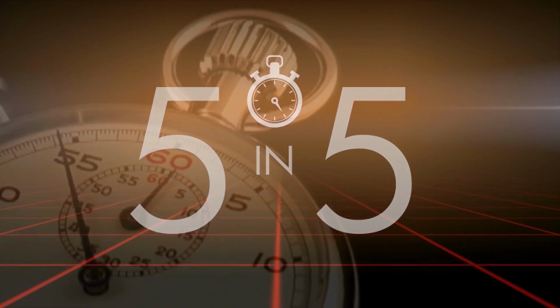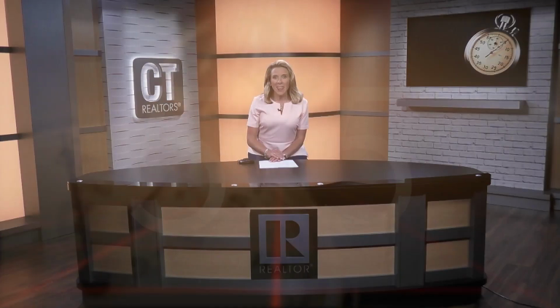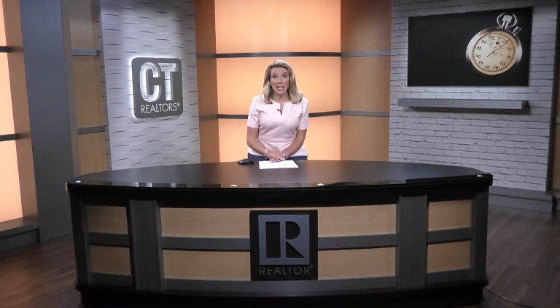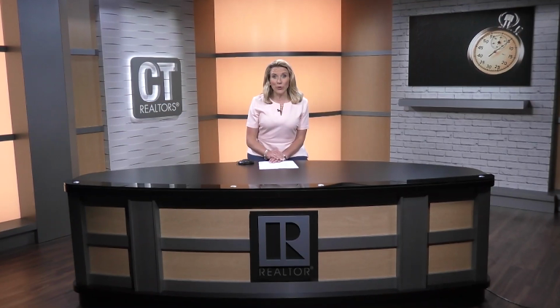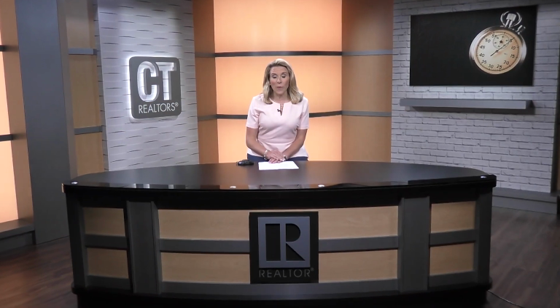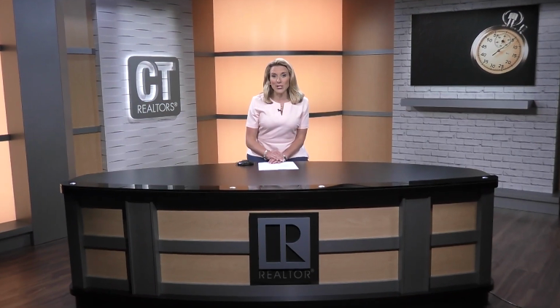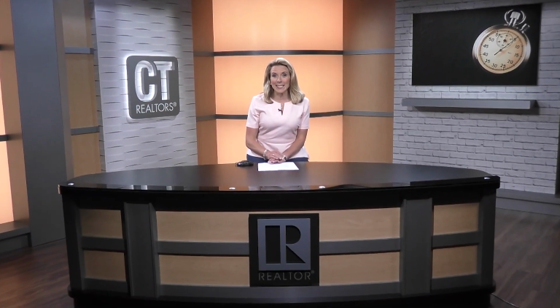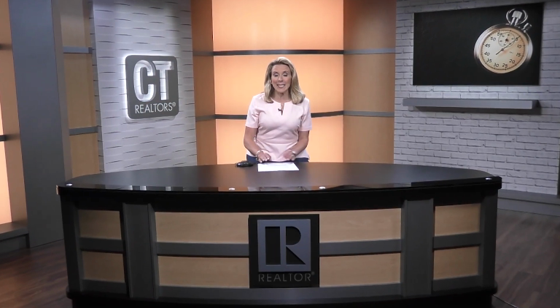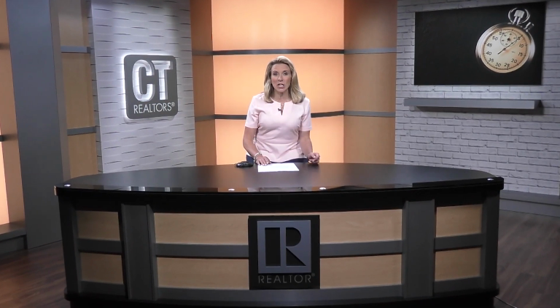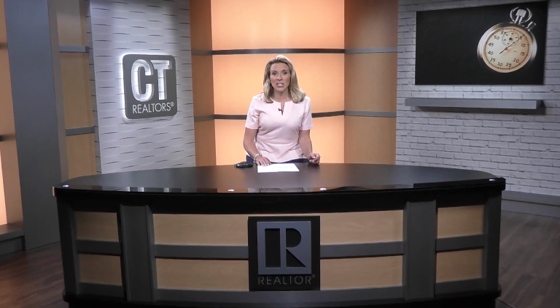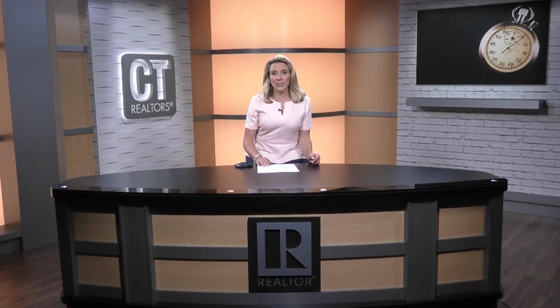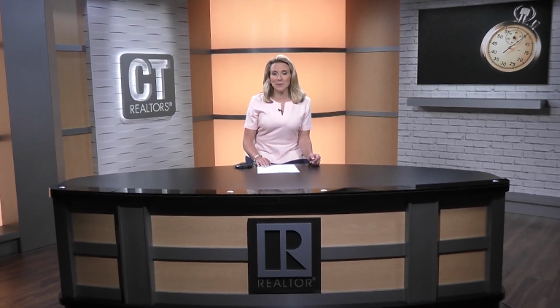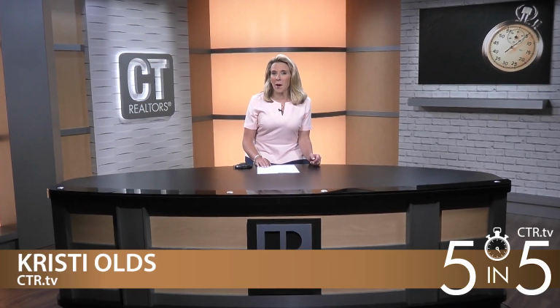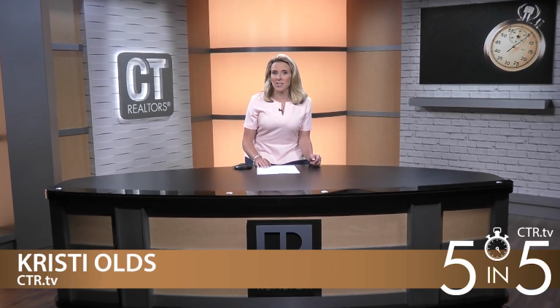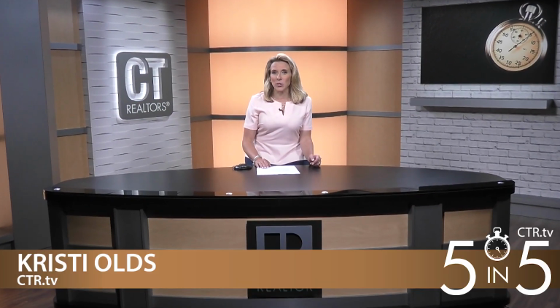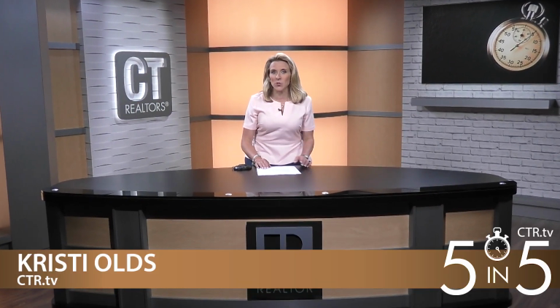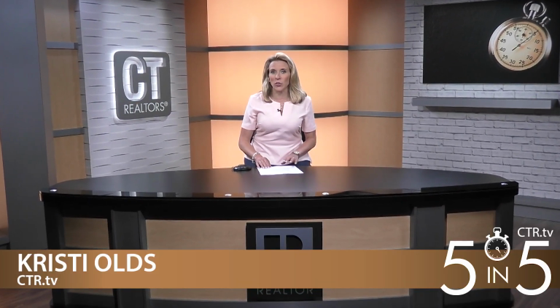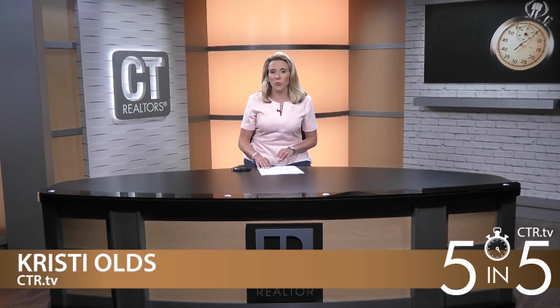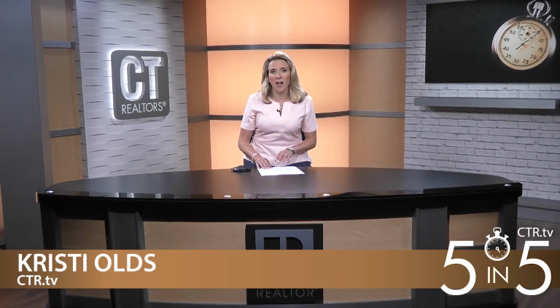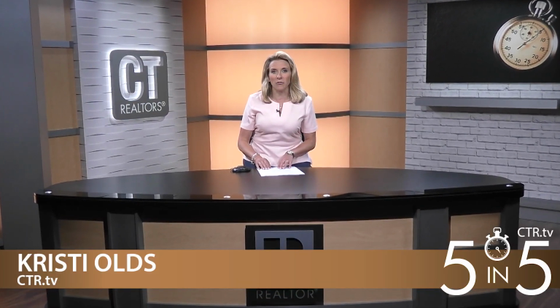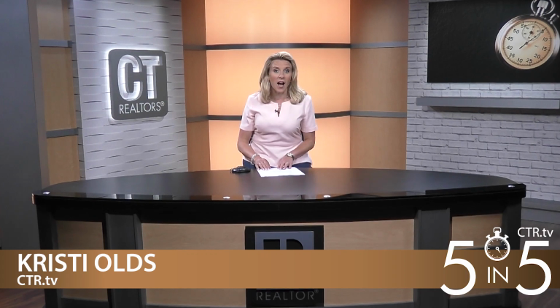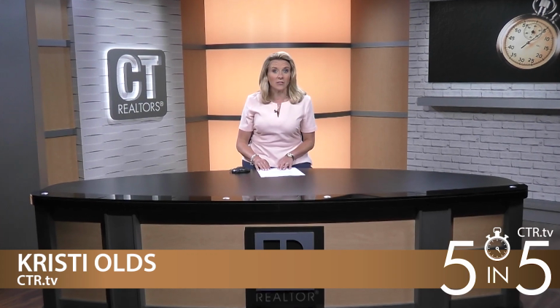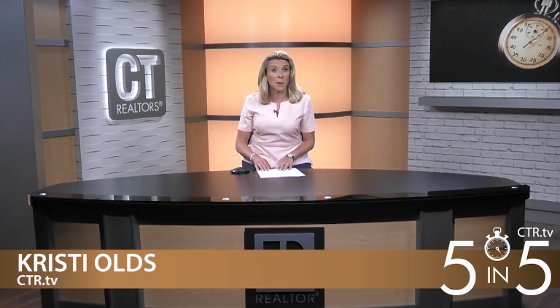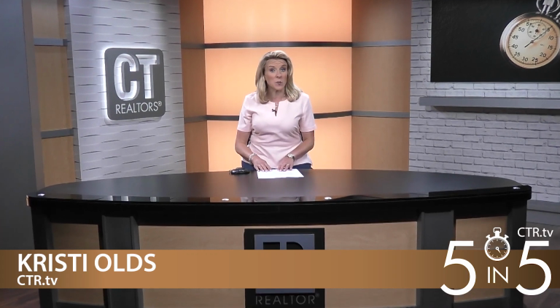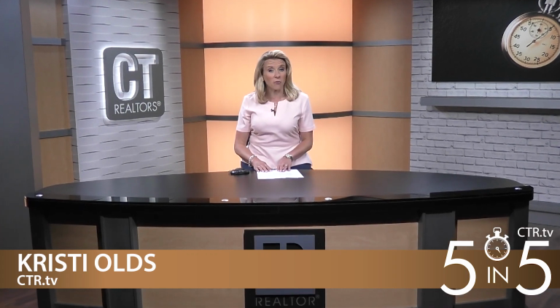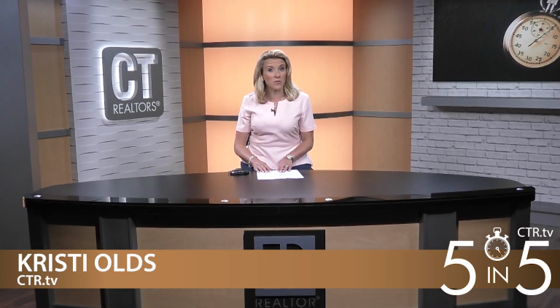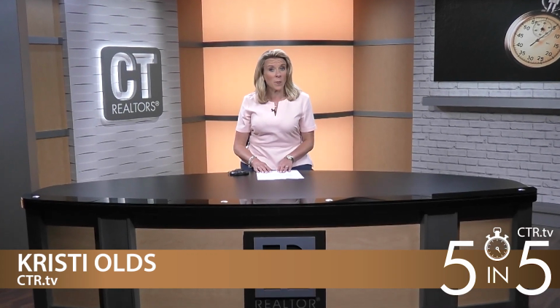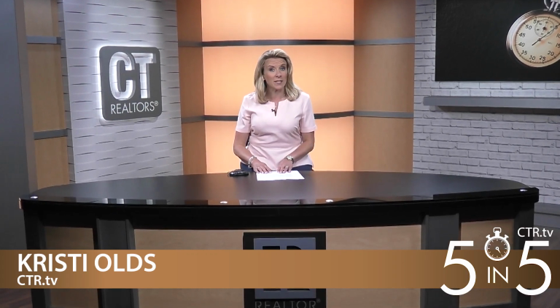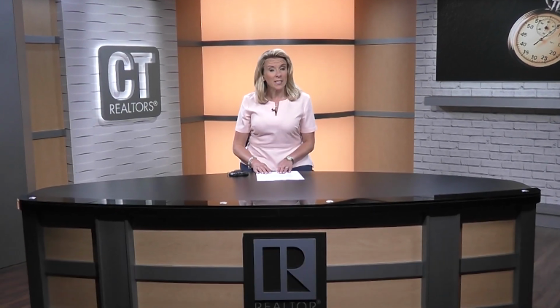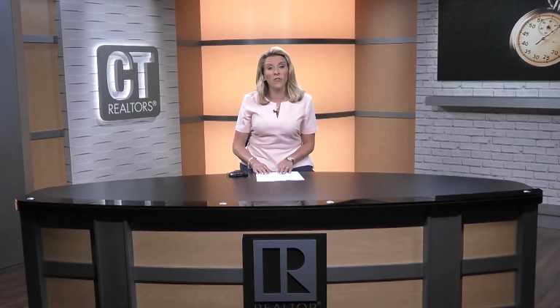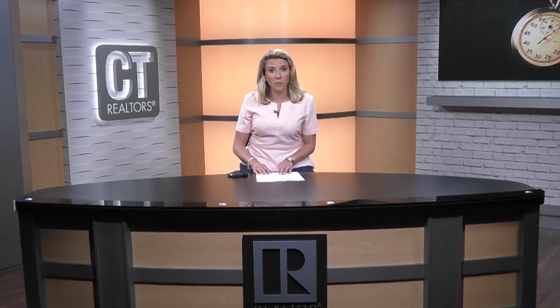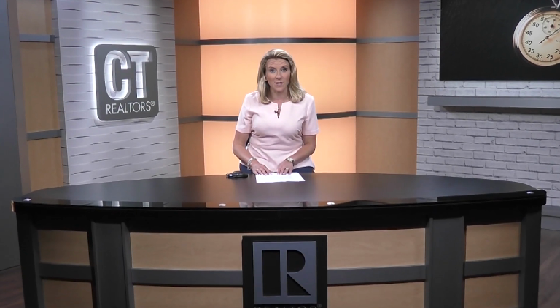Thank you for watching CTR-TV. I'm Christy Olds with your 5 in 5. Get up to speed on five topics in five minutes.